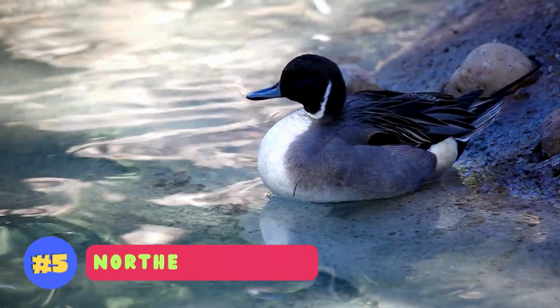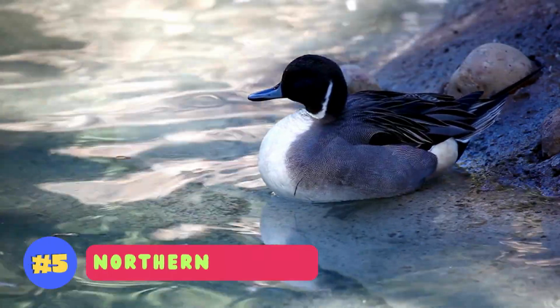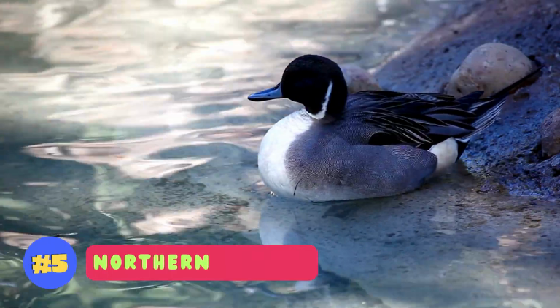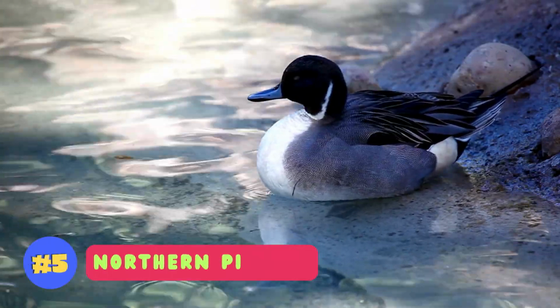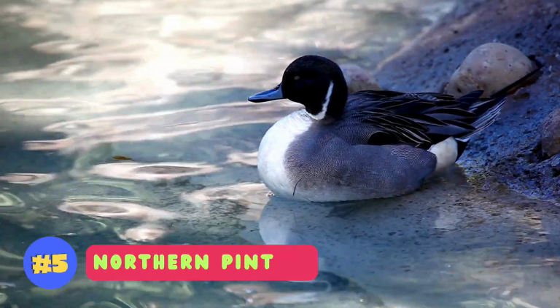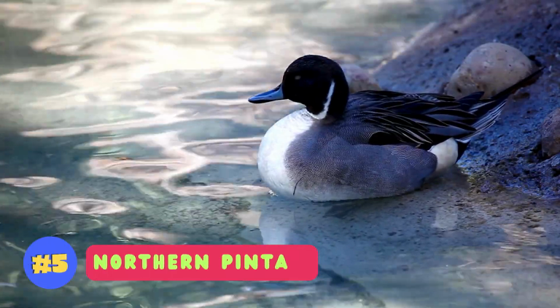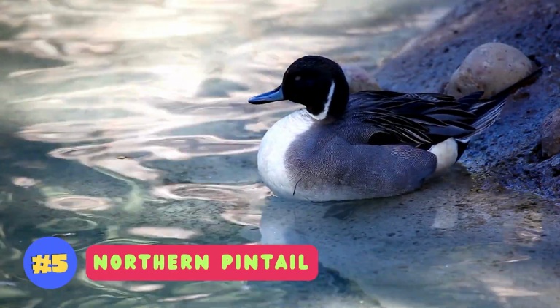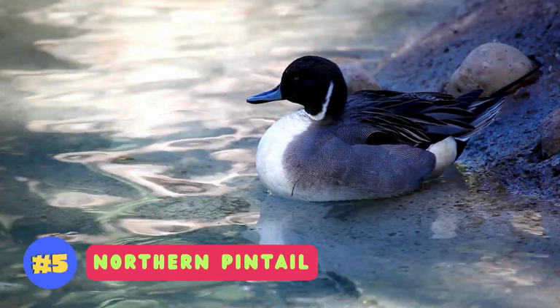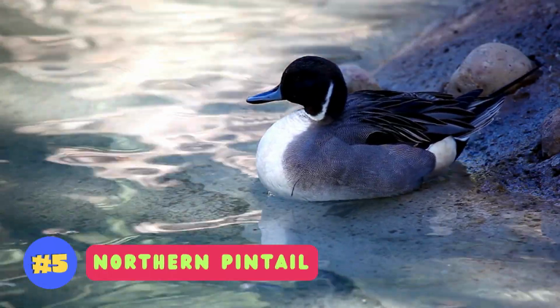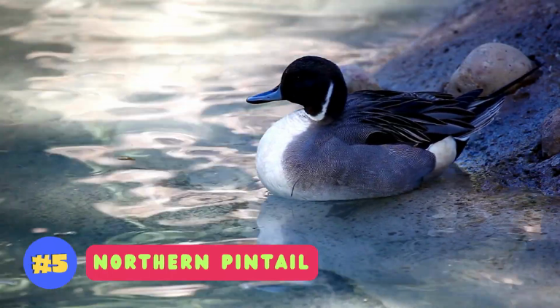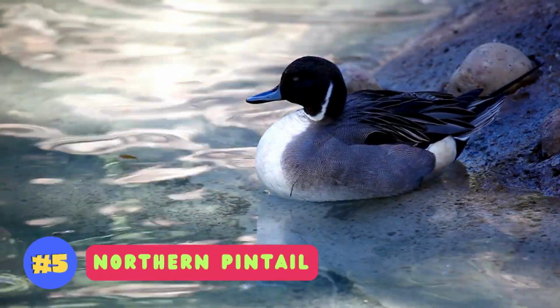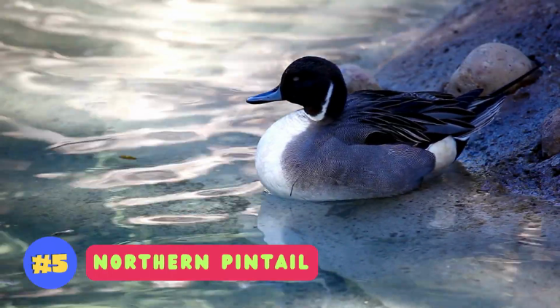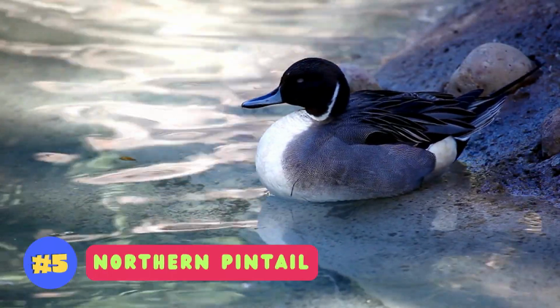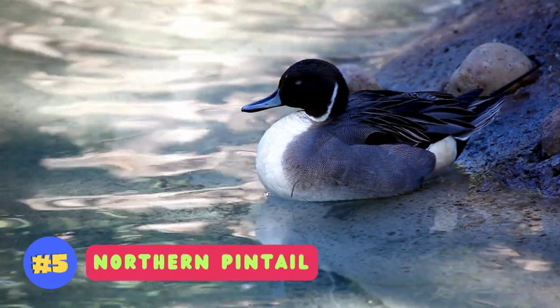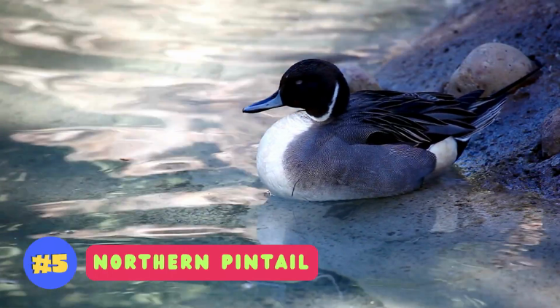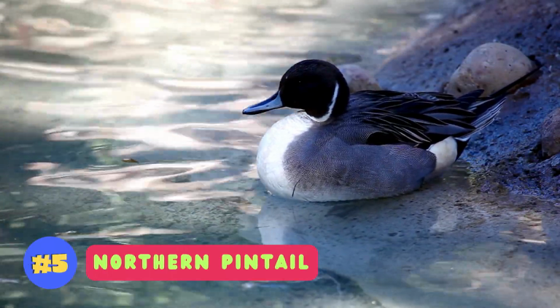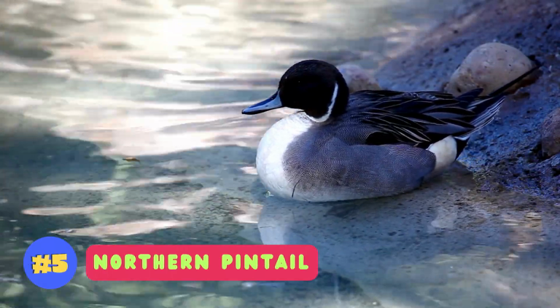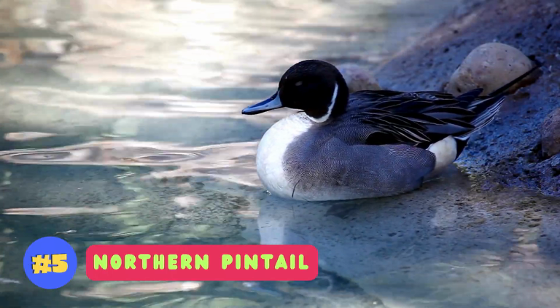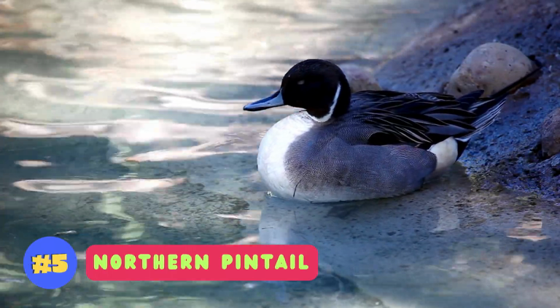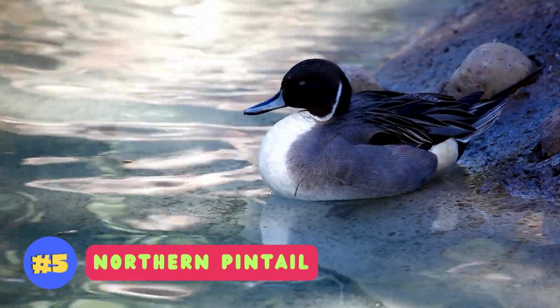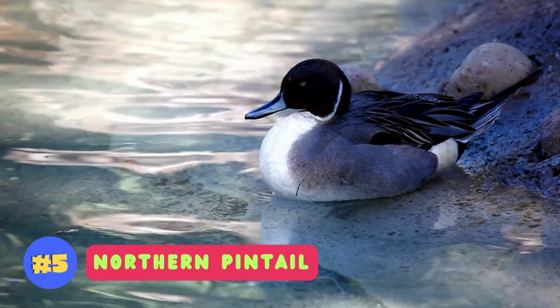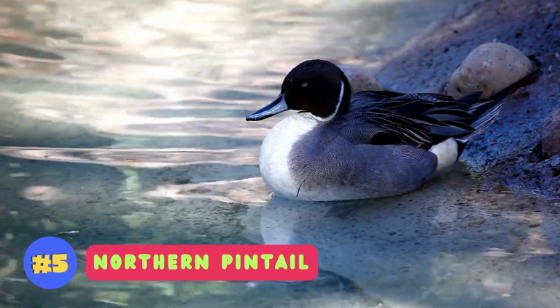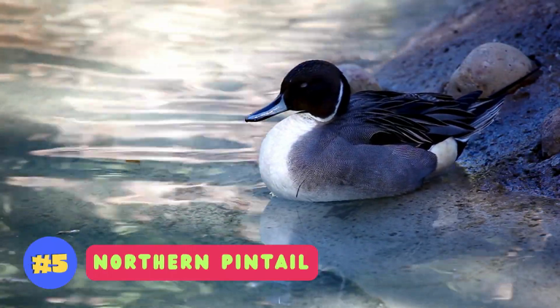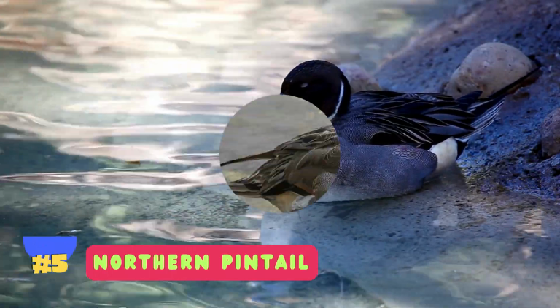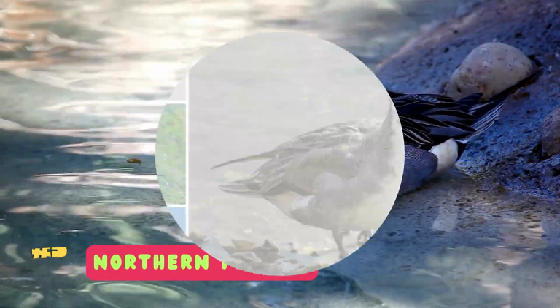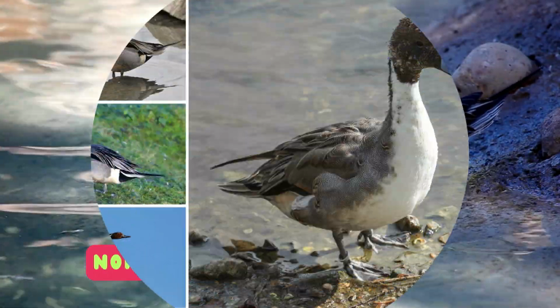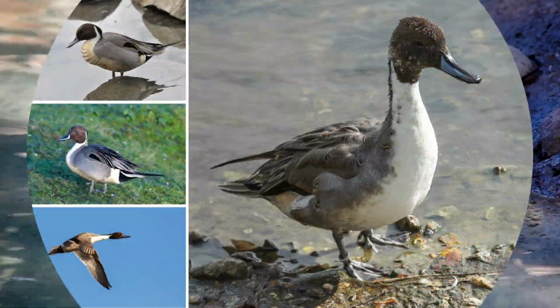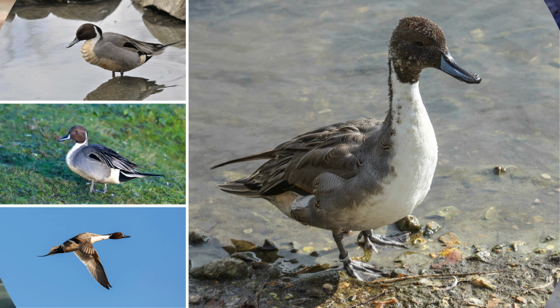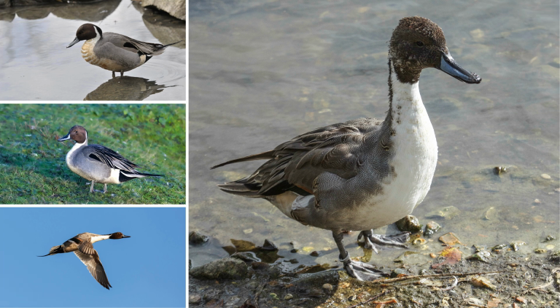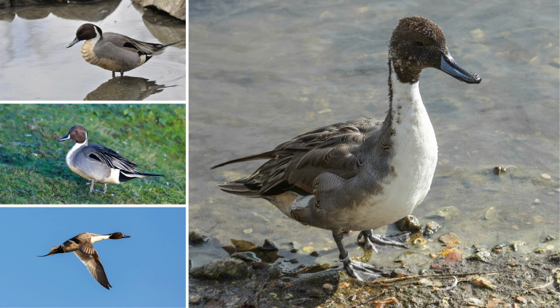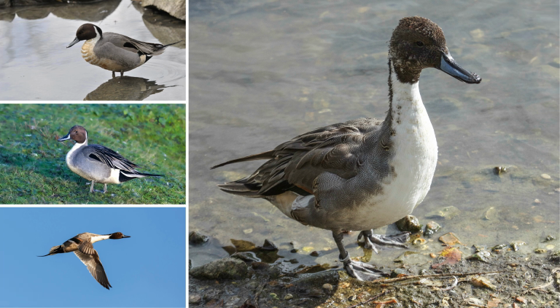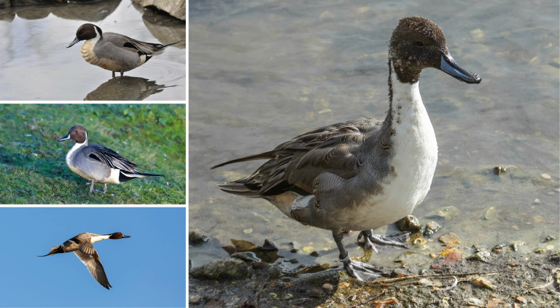Northern pintails are elegant dabbling ducks known for their long, slender necks and distinctive pointed tails.